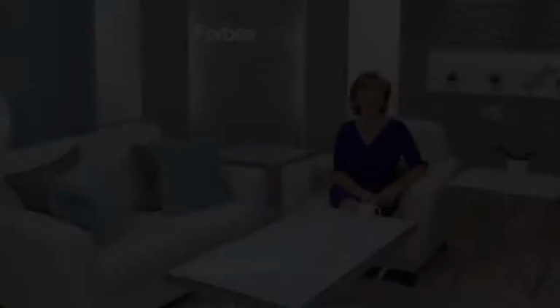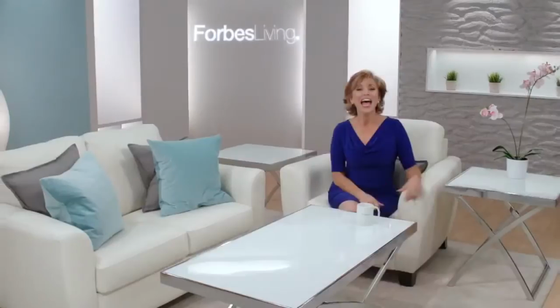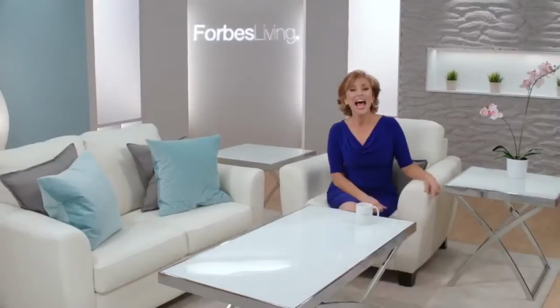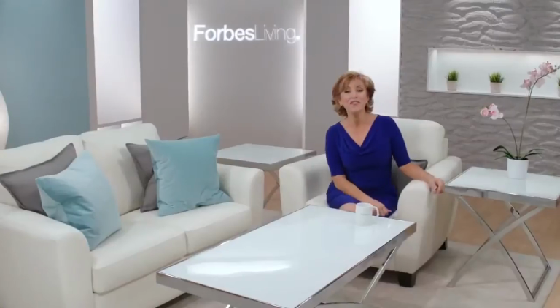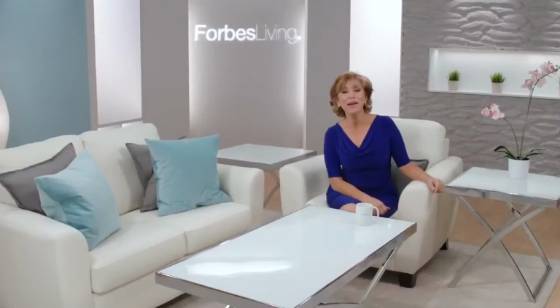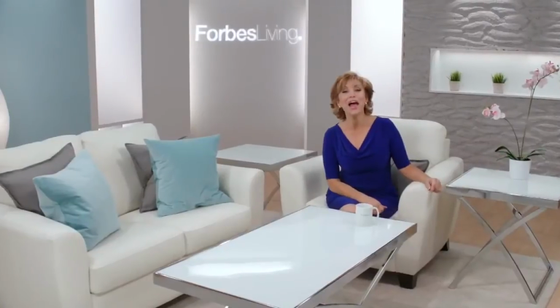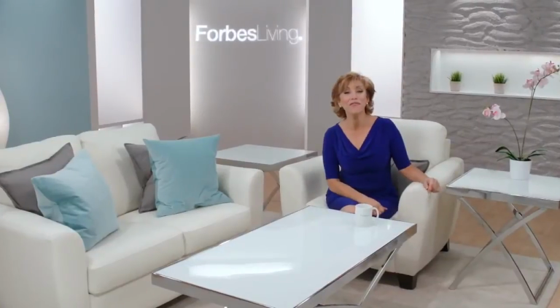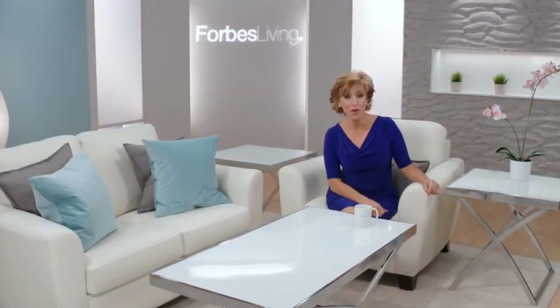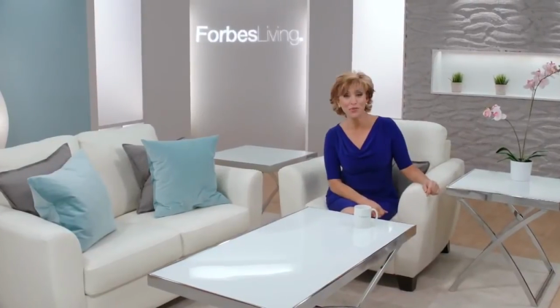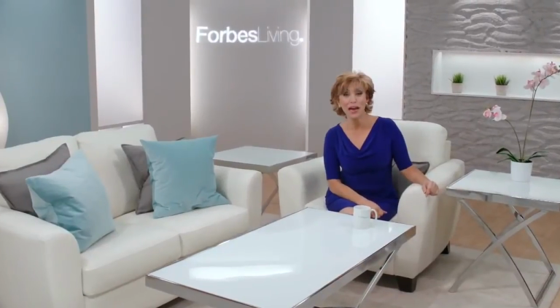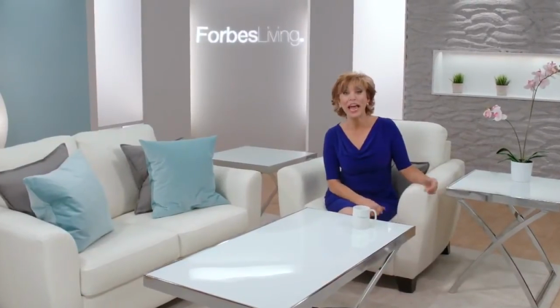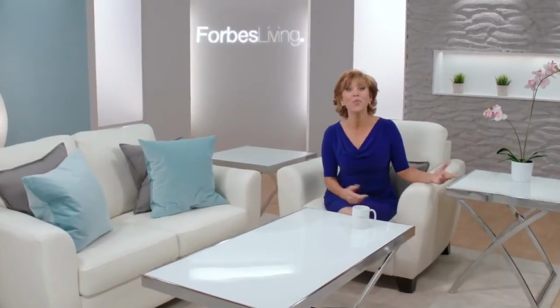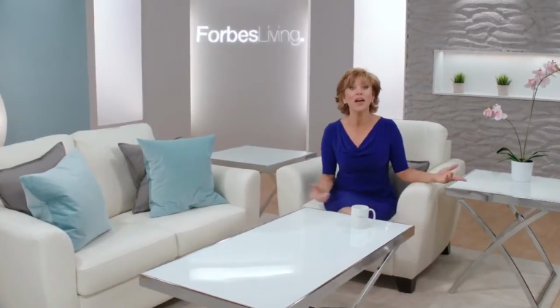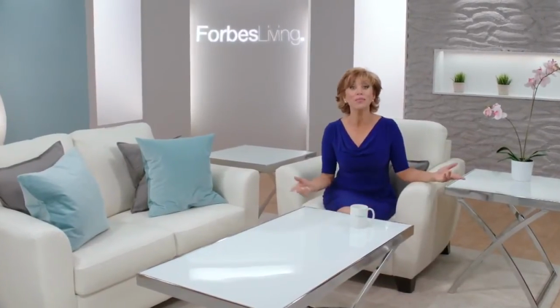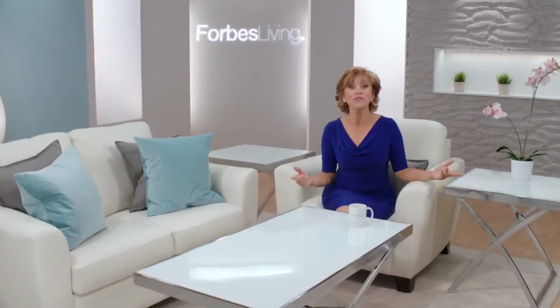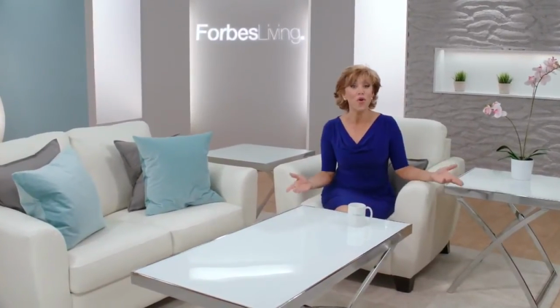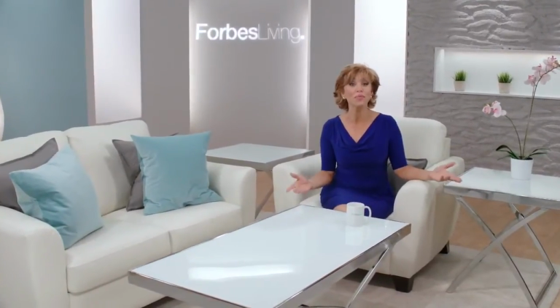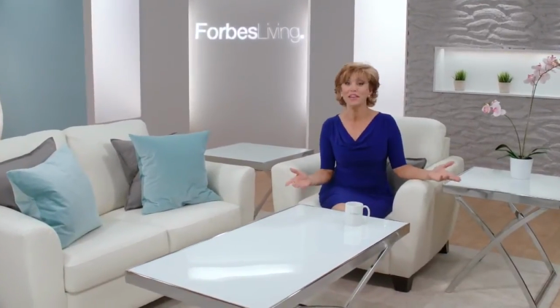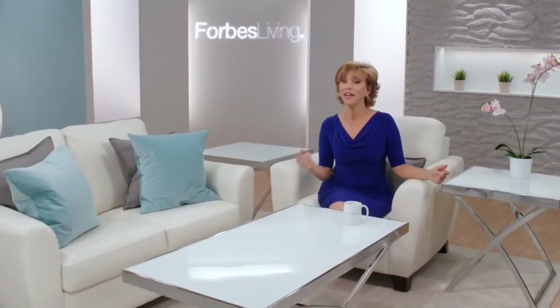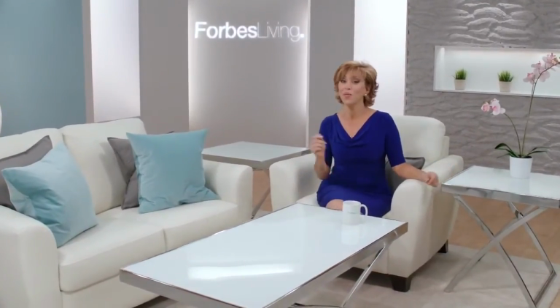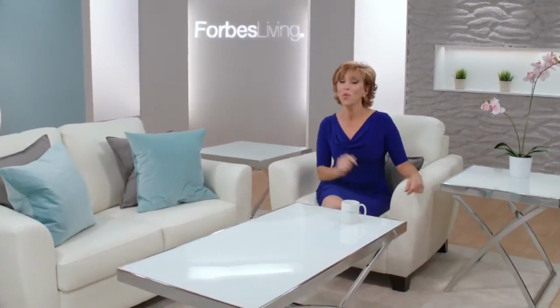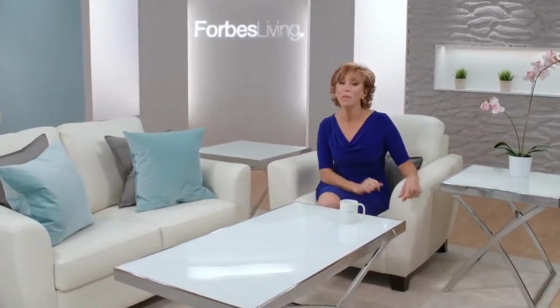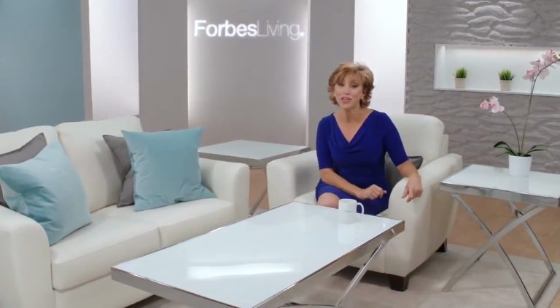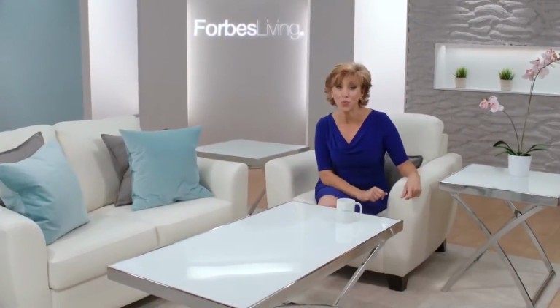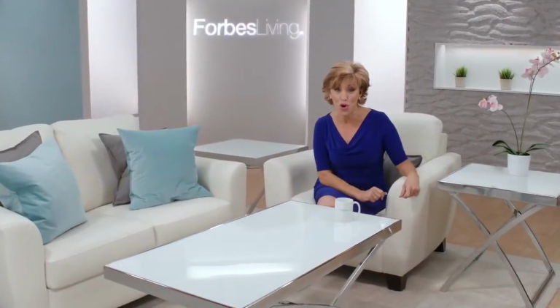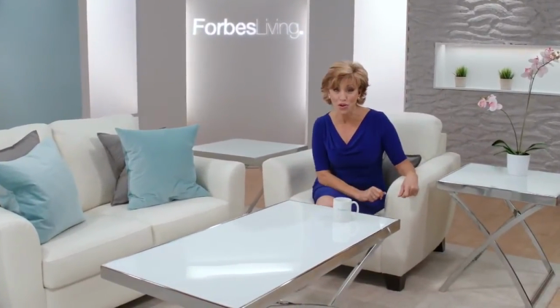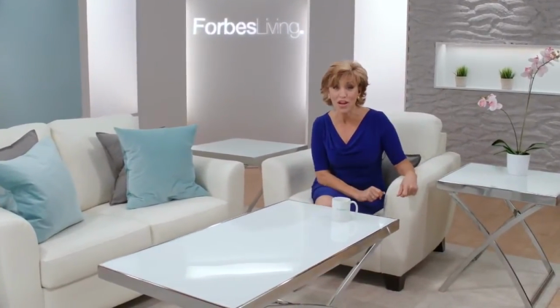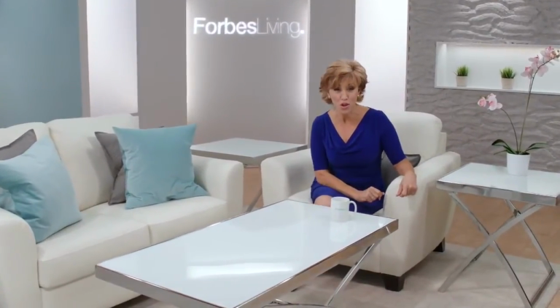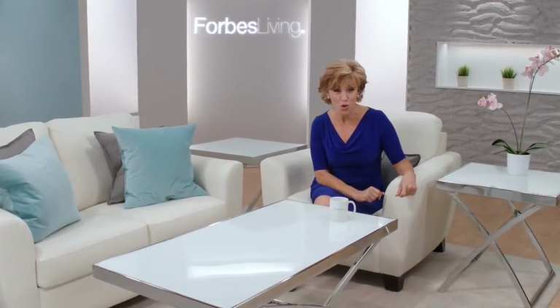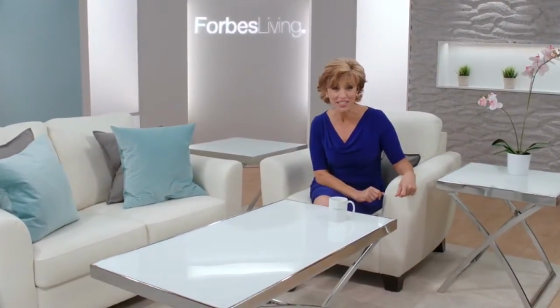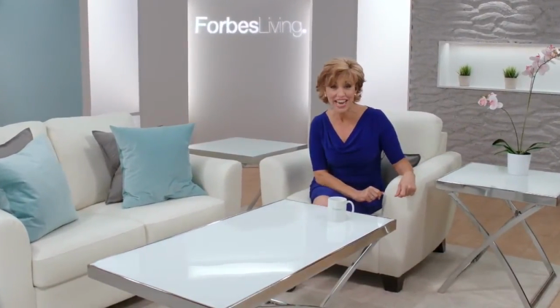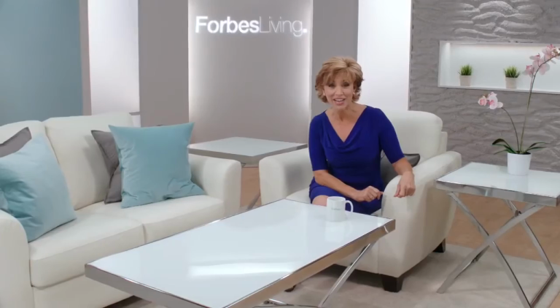Hi everybody, I'm Forbes Riley and welcome to Forbes Living, where we make the world your stage.